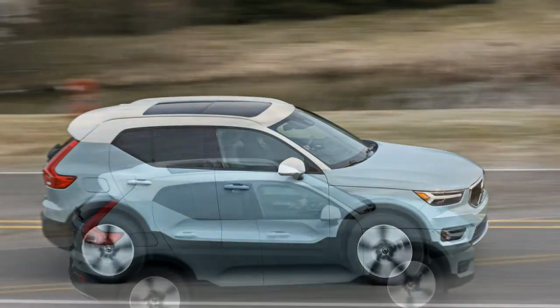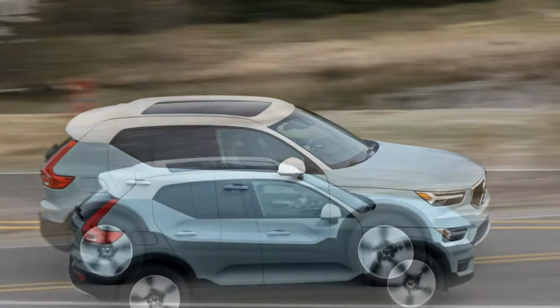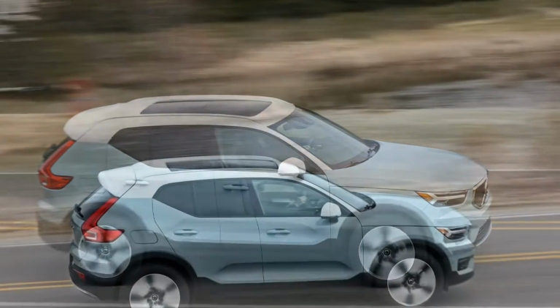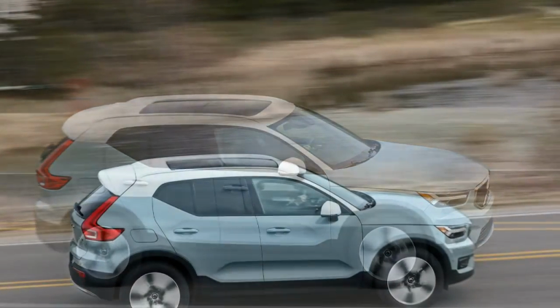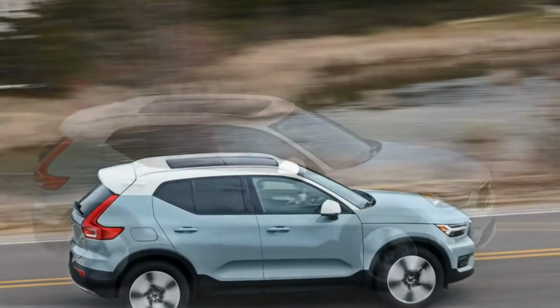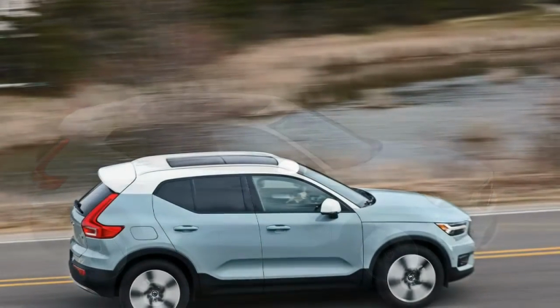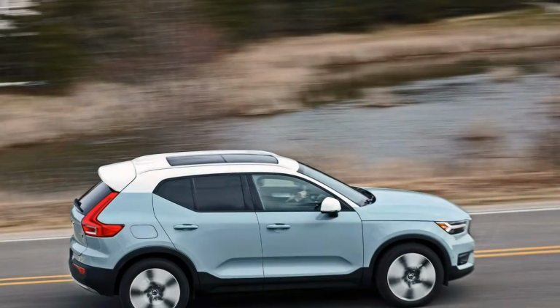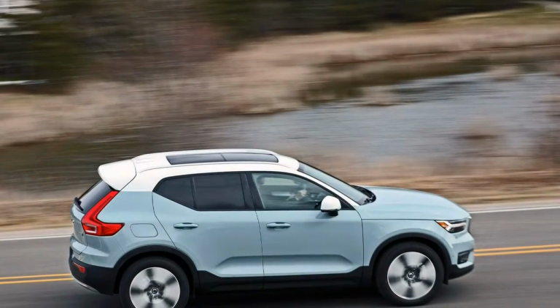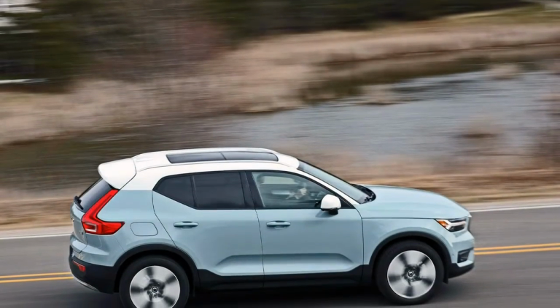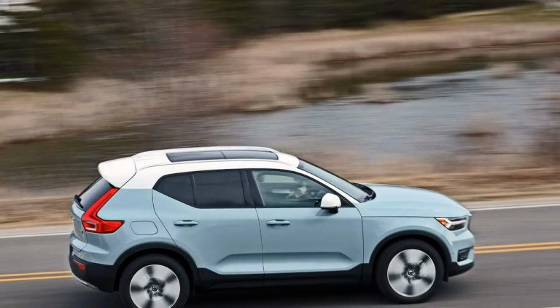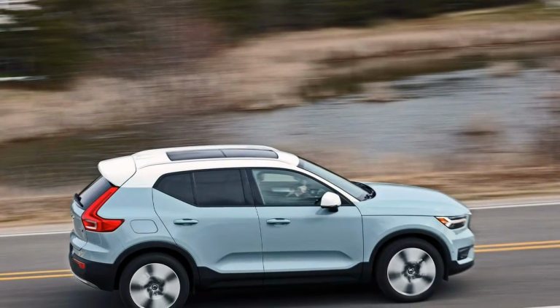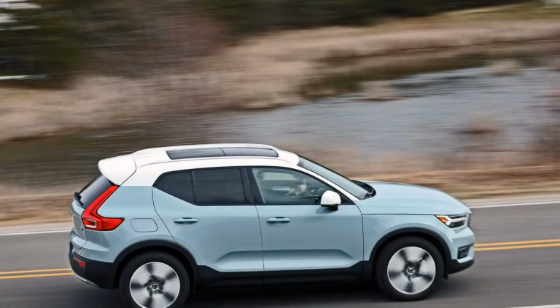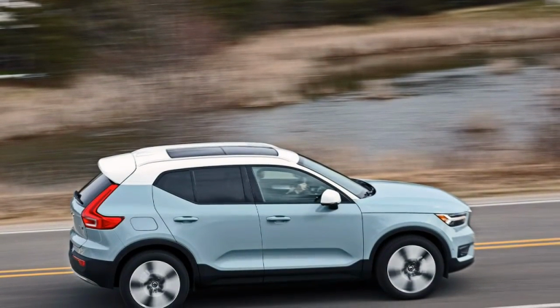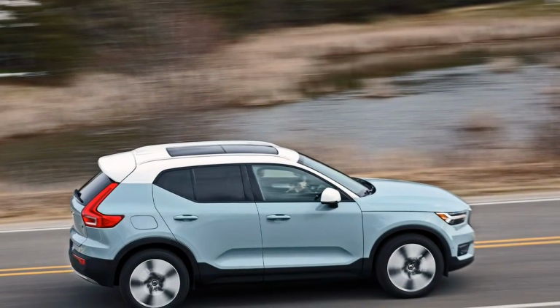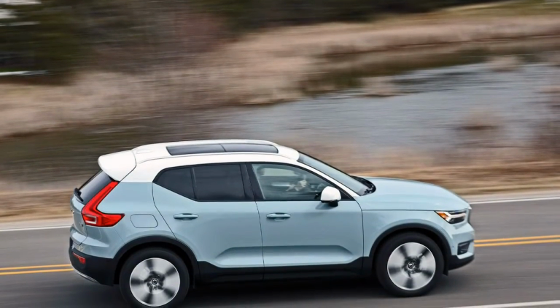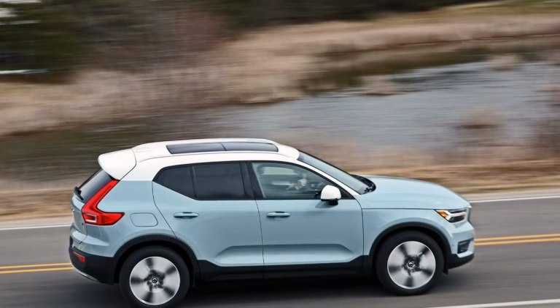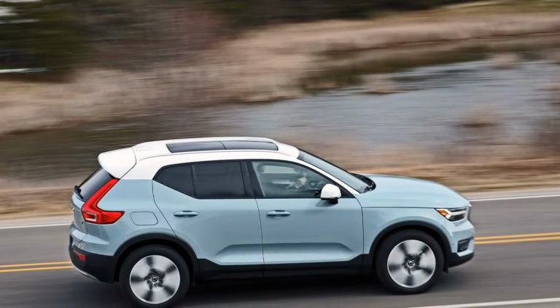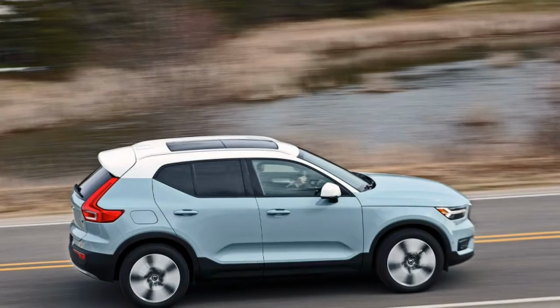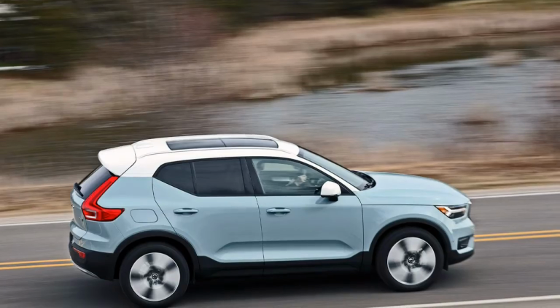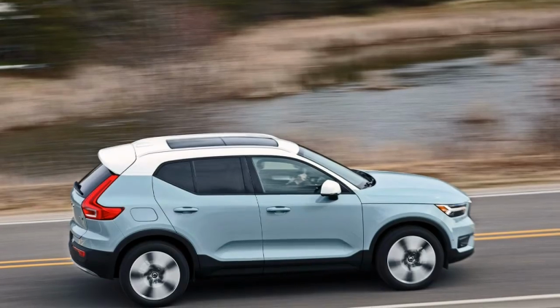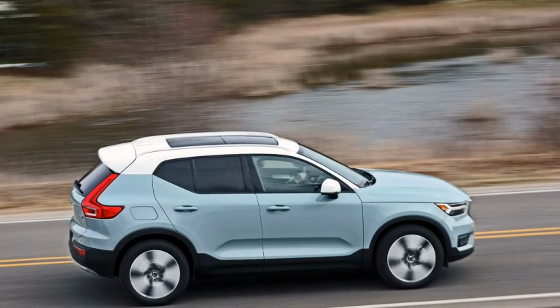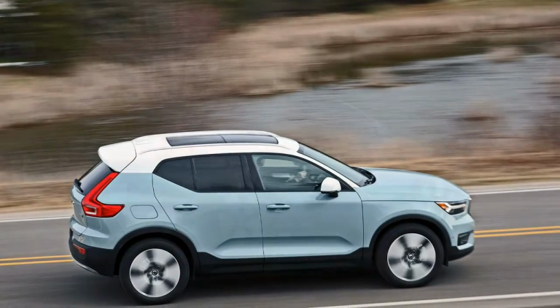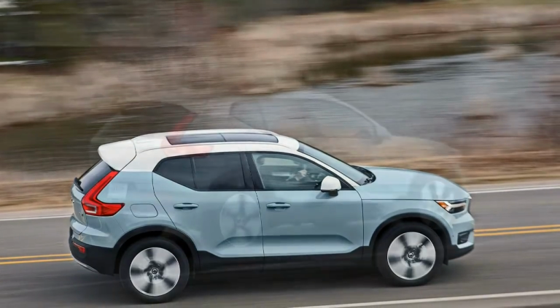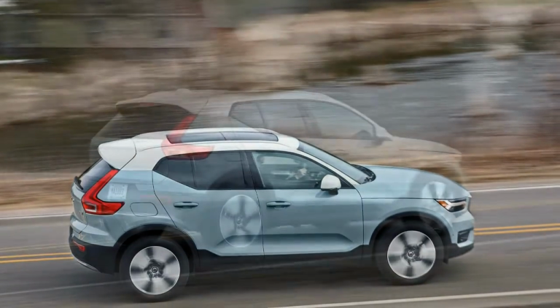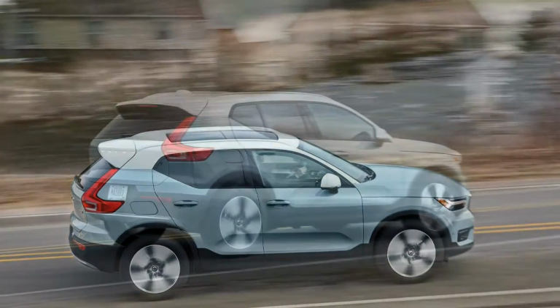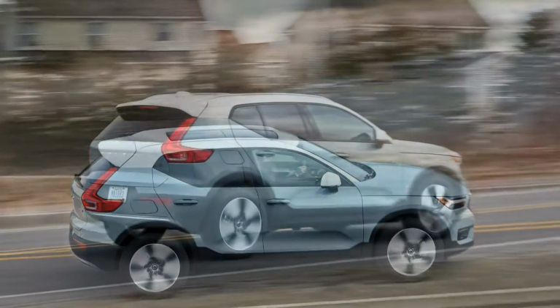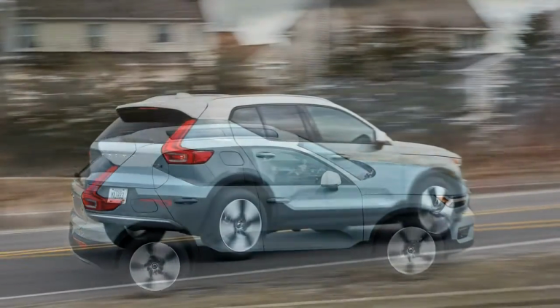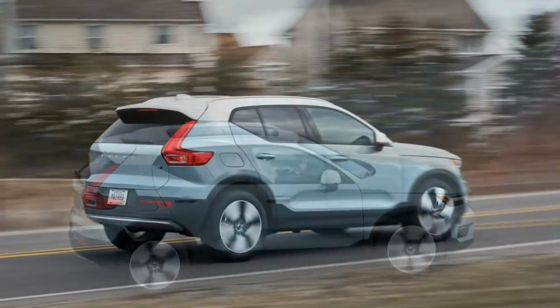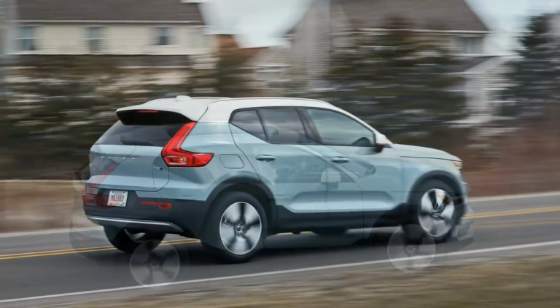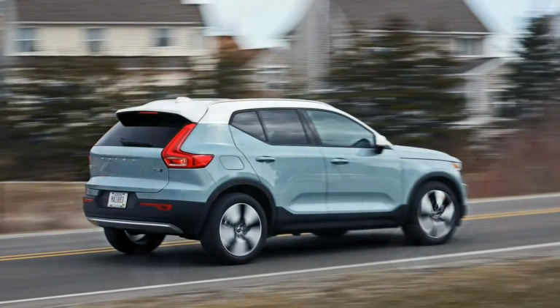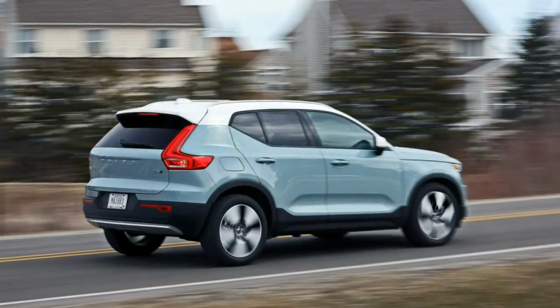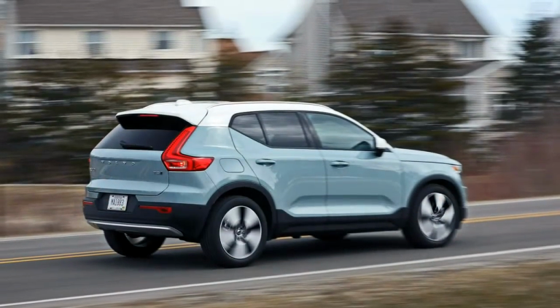The littlest Volvo crossover brings a funky element to the lineup while adding to the brand's cachet, style, and spirit.